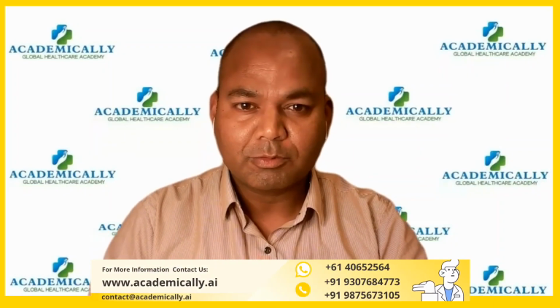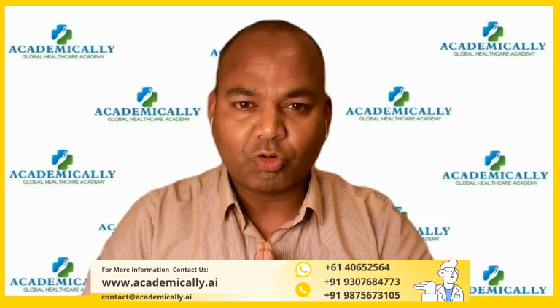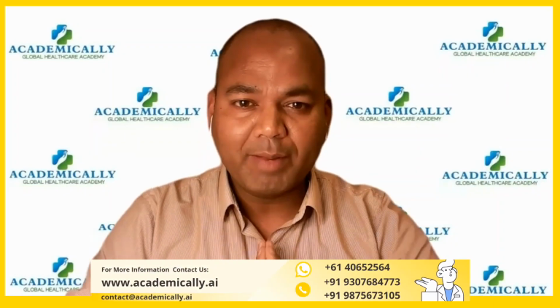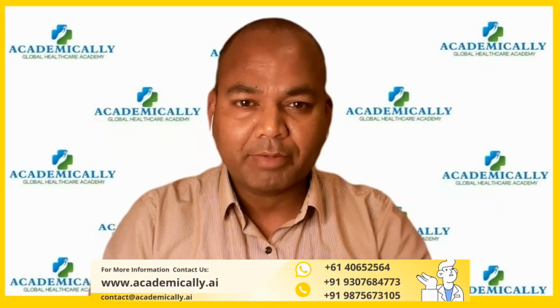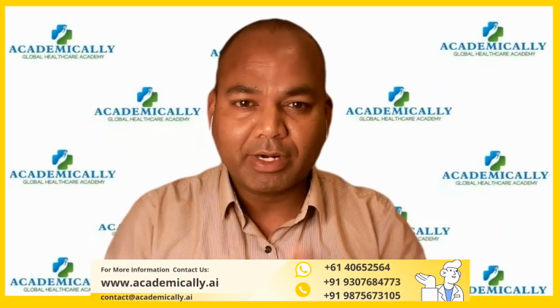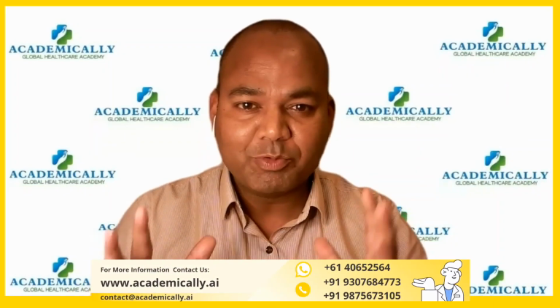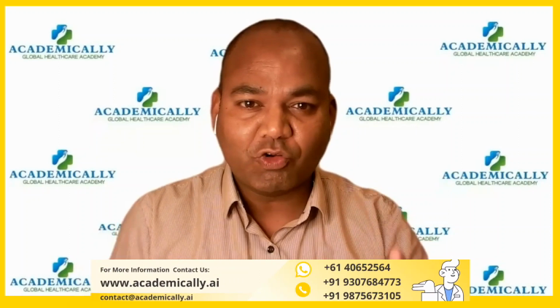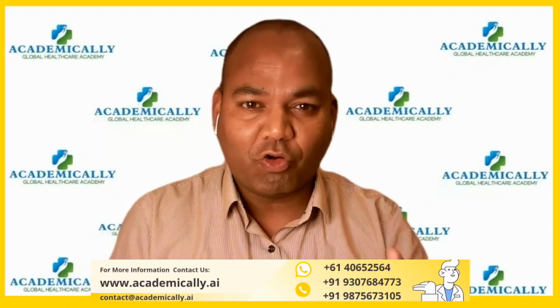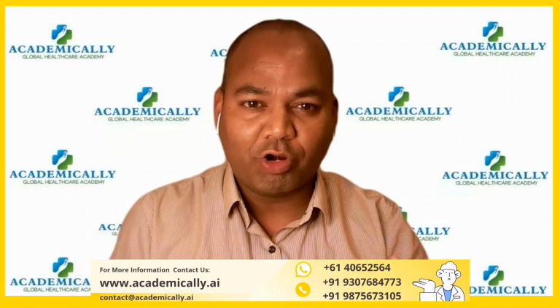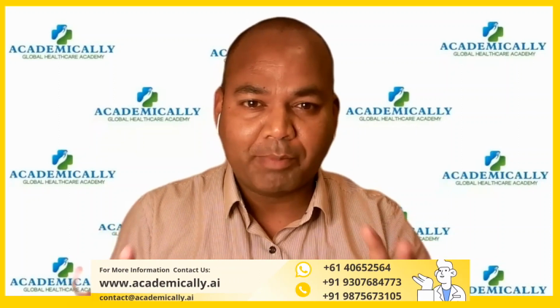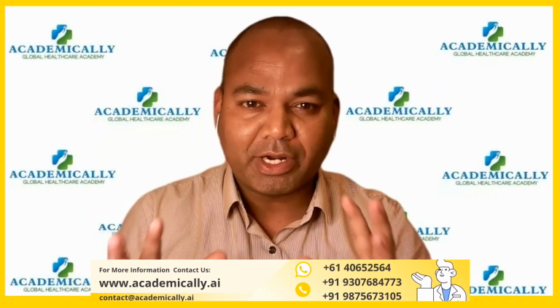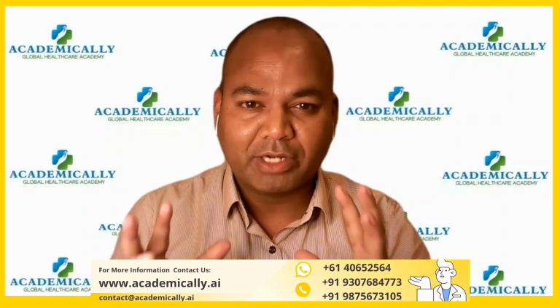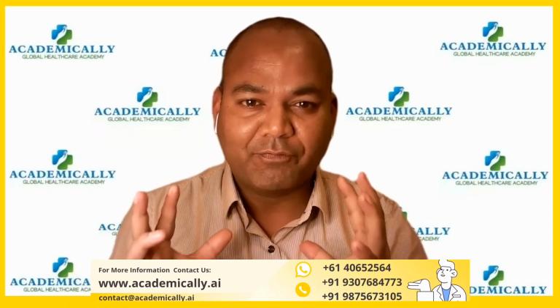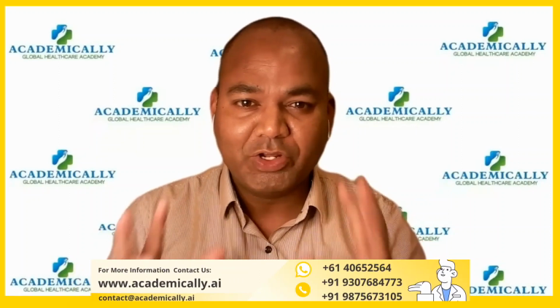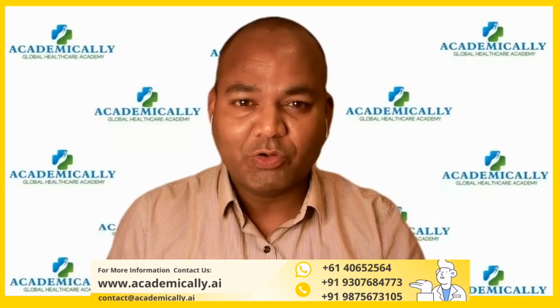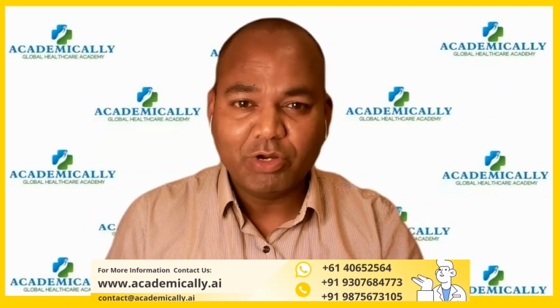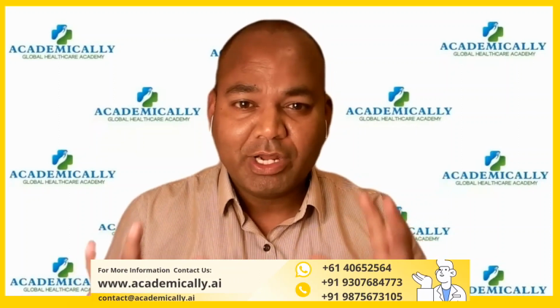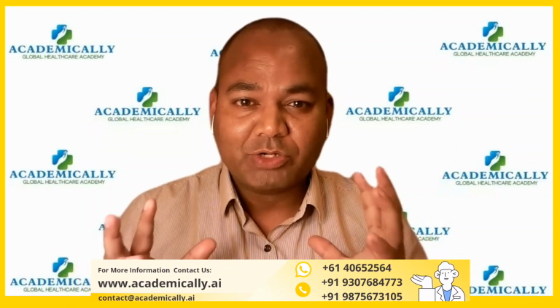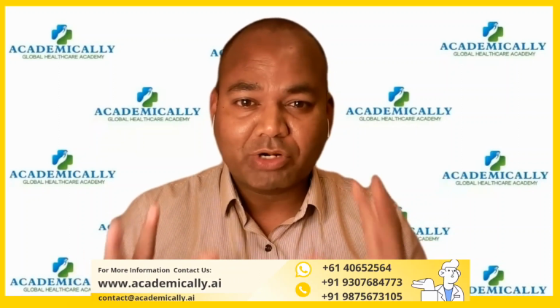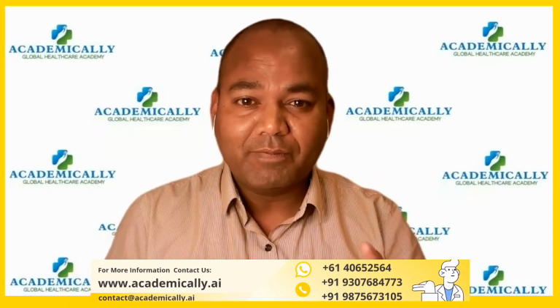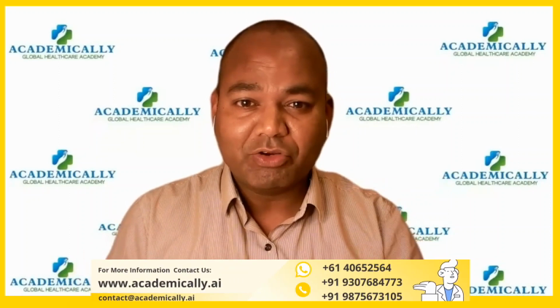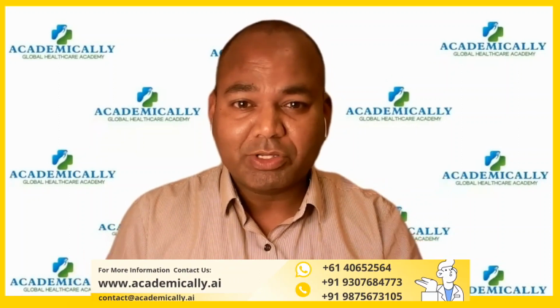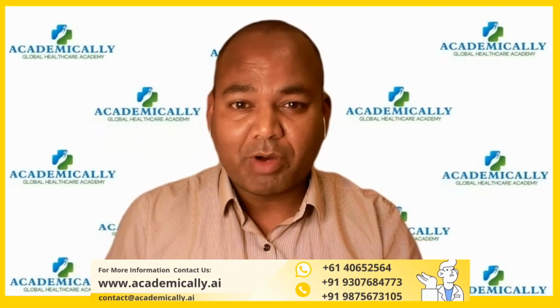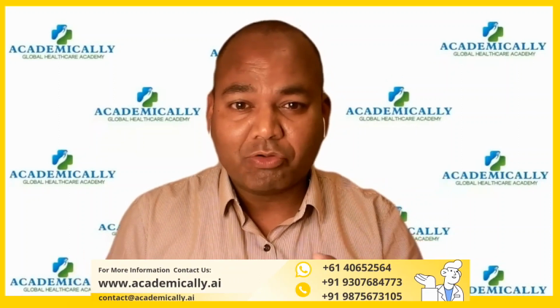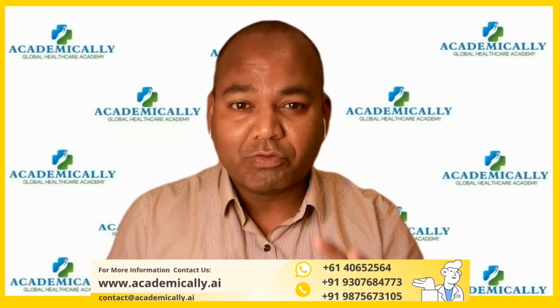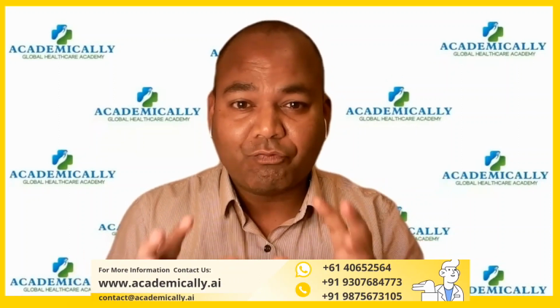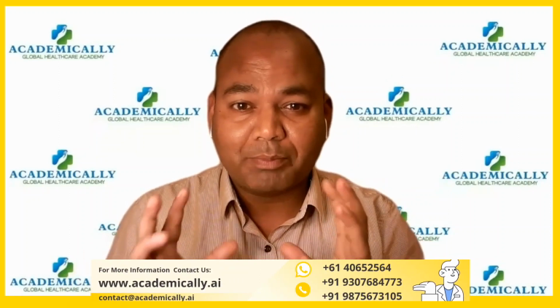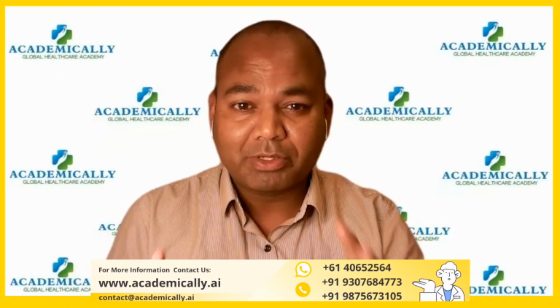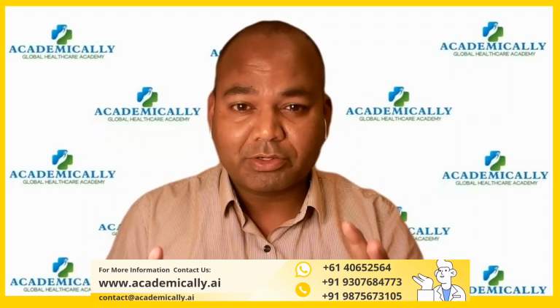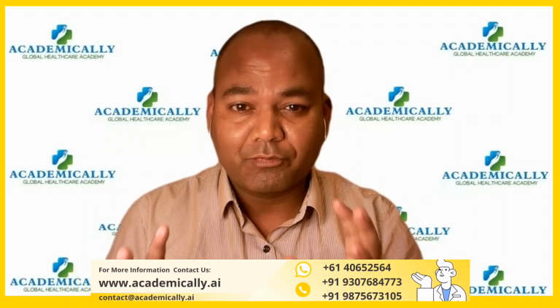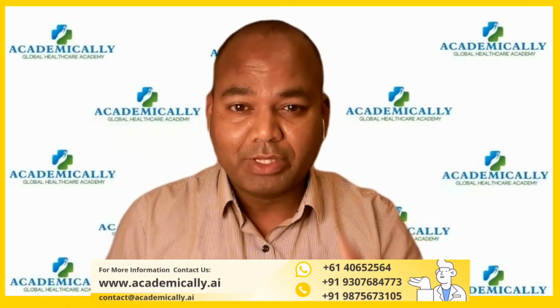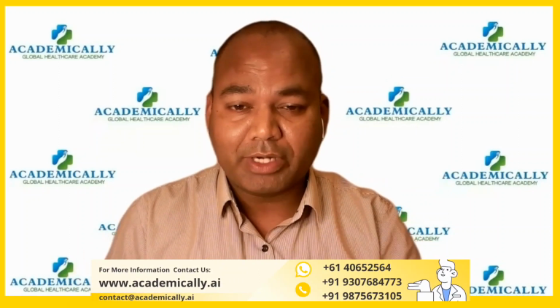Hi everyone, welcome to my another video. Today's video is about the Pharmacist Visa.